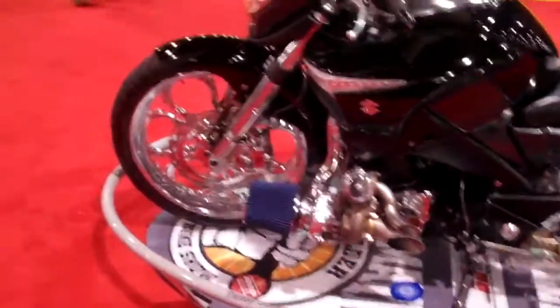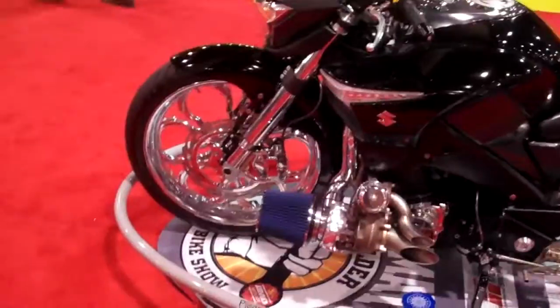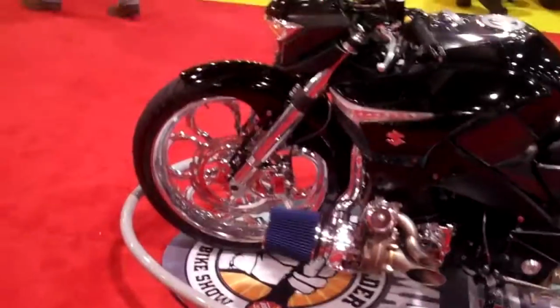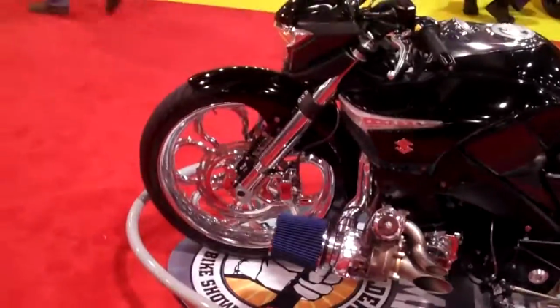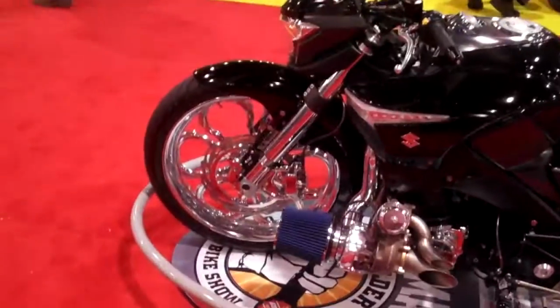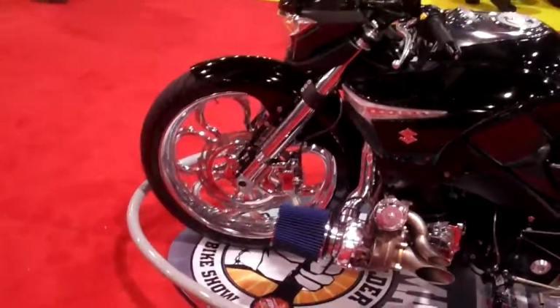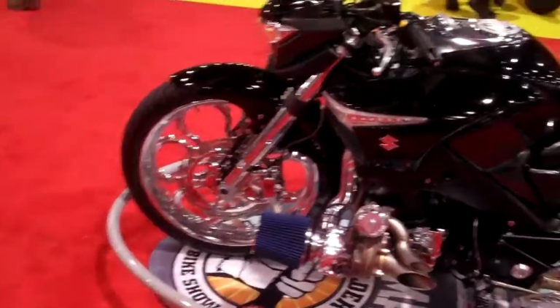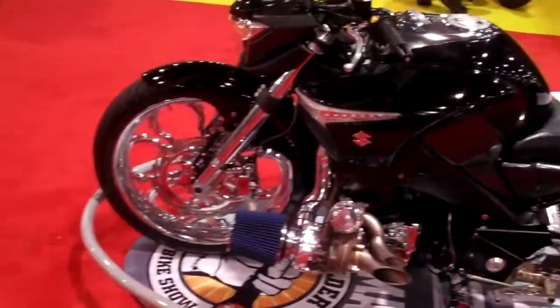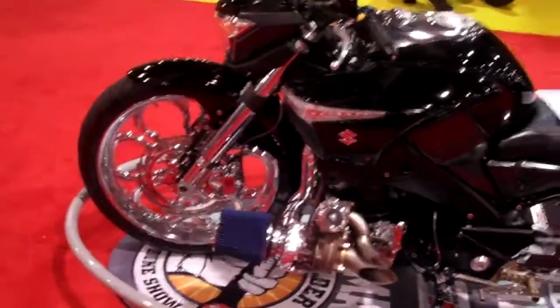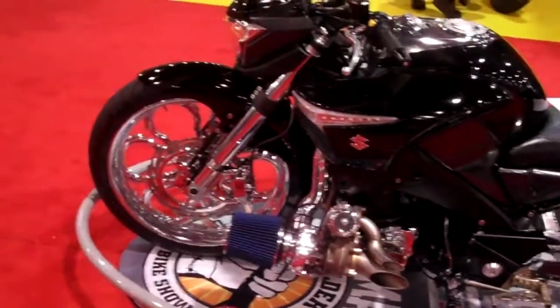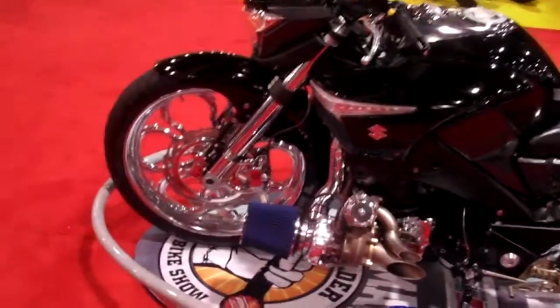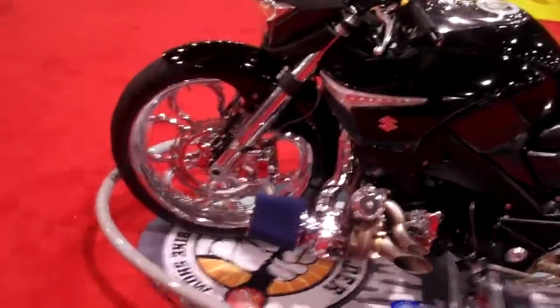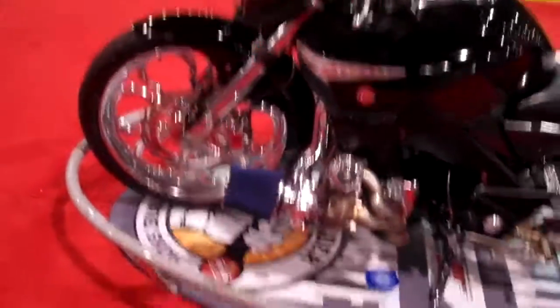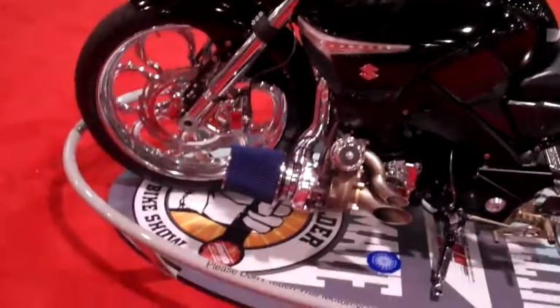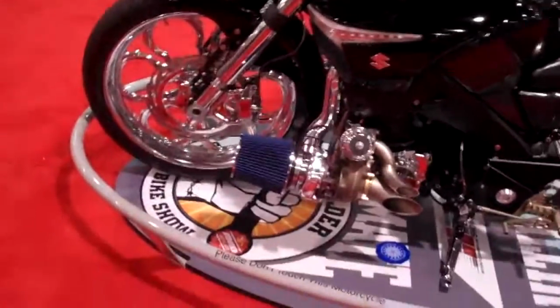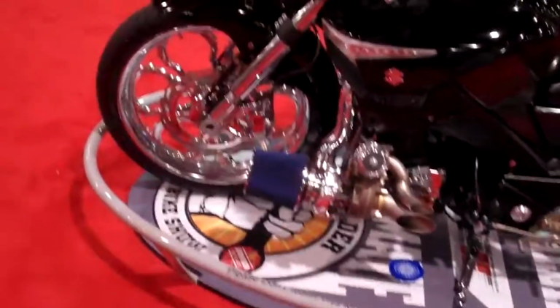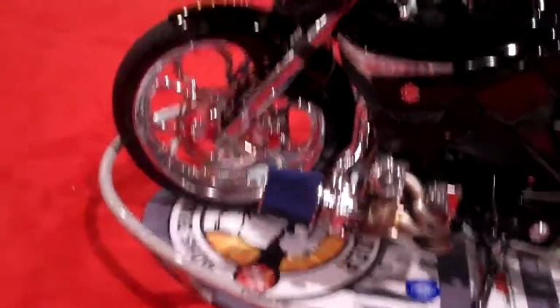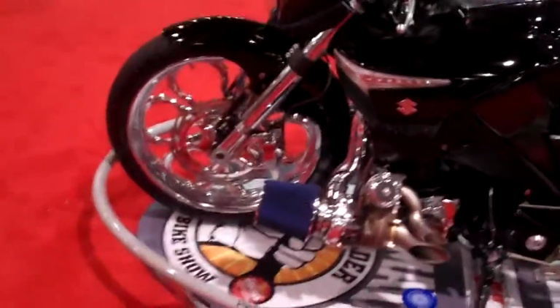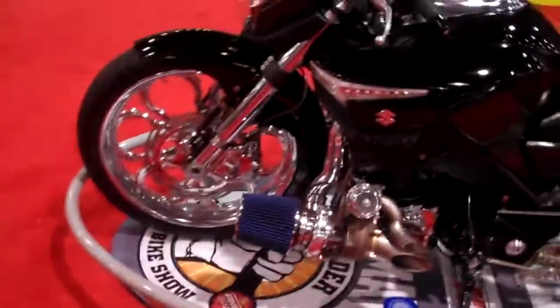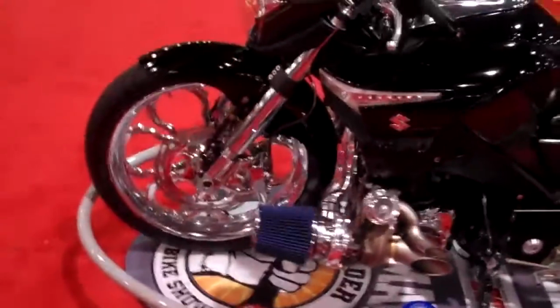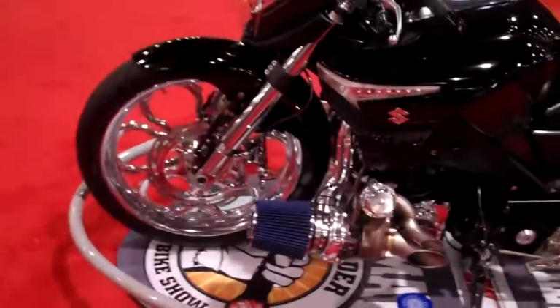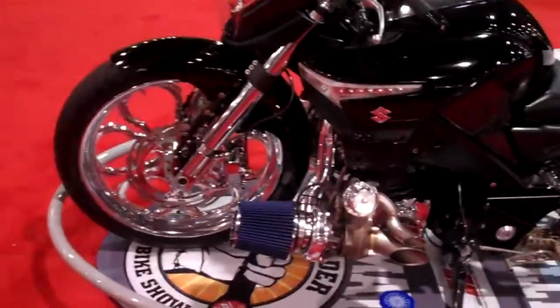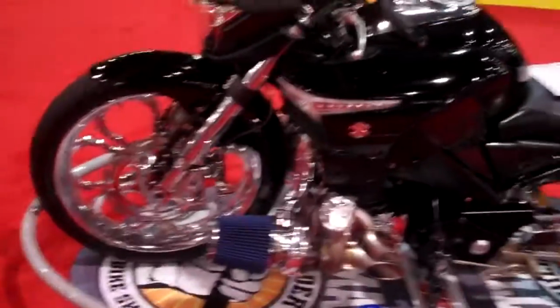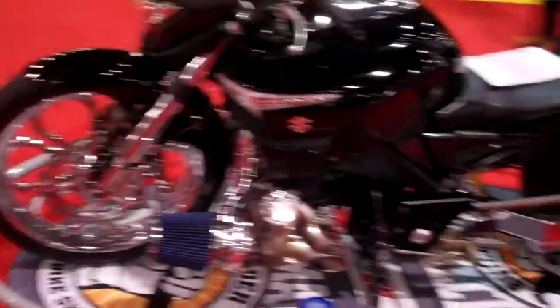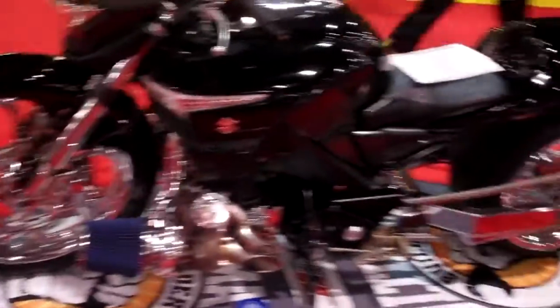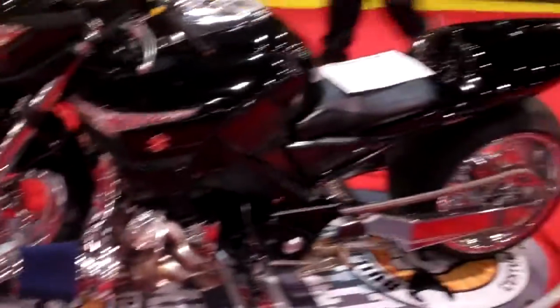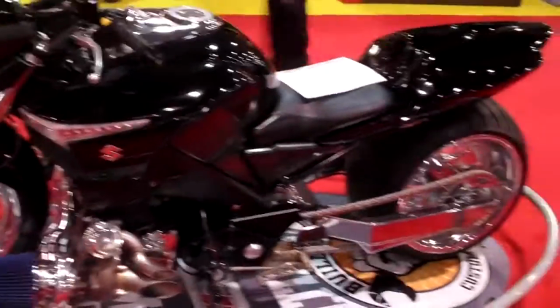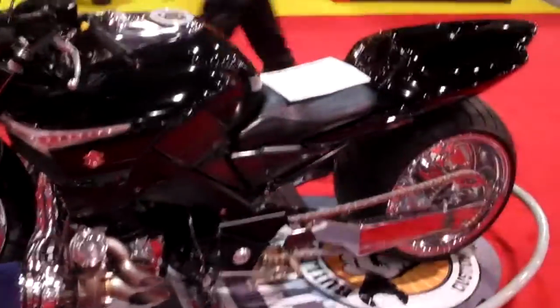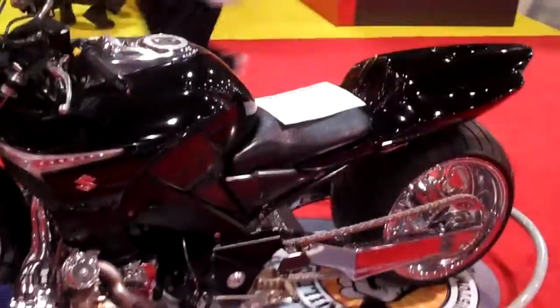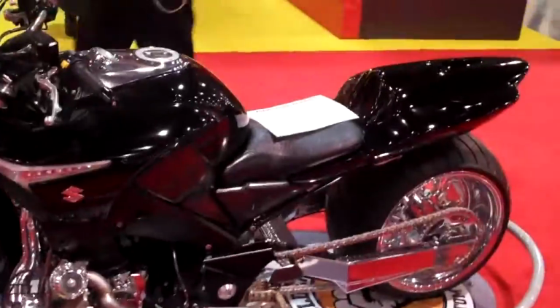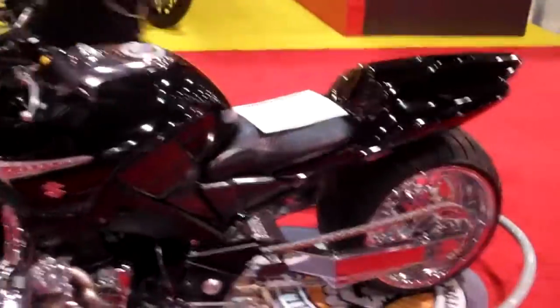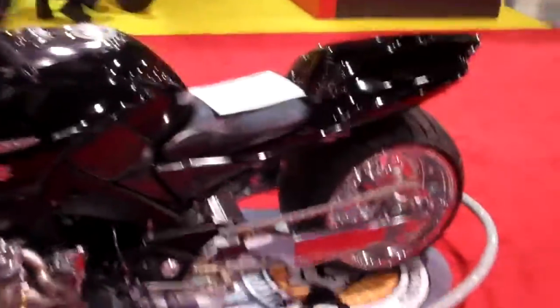21-inch front wheel — because of clearances with the big wheel, the radiator's been relocated in the tail.